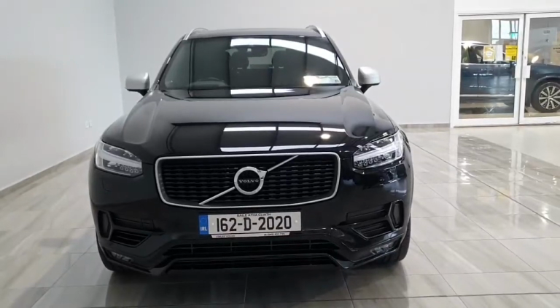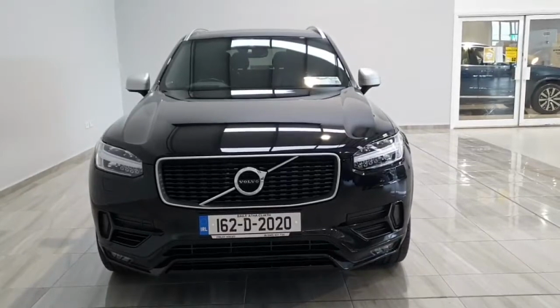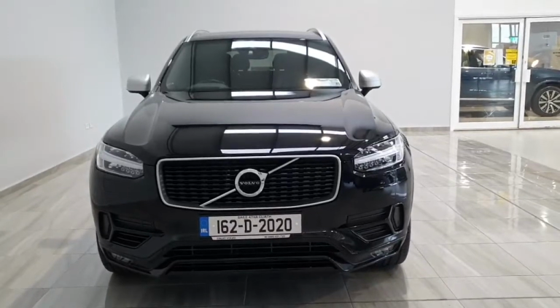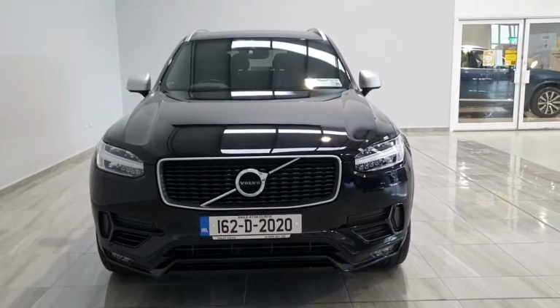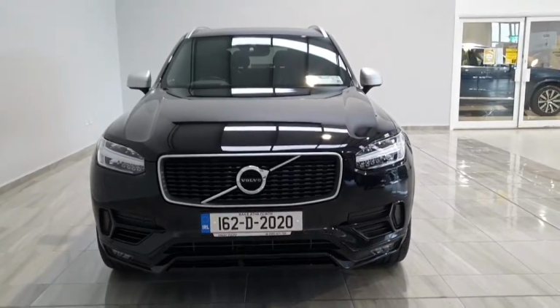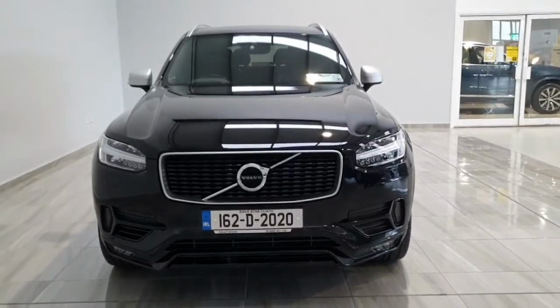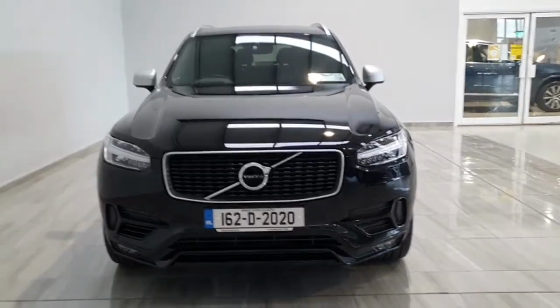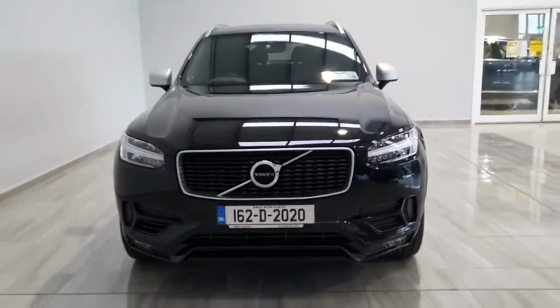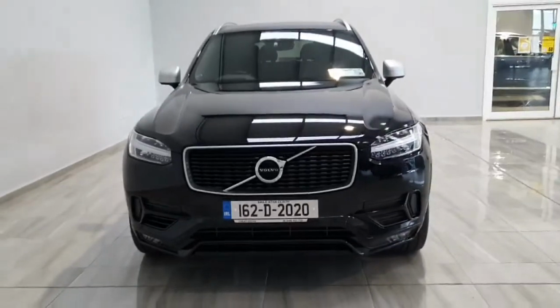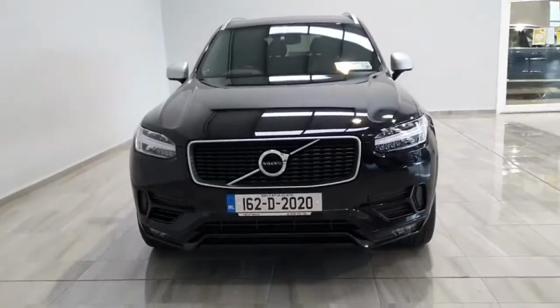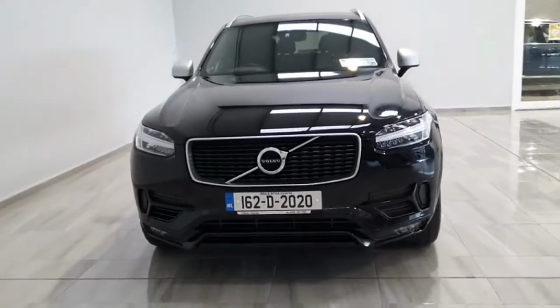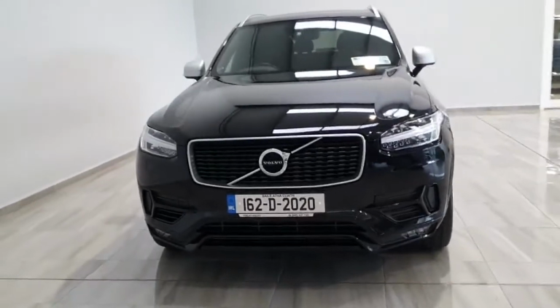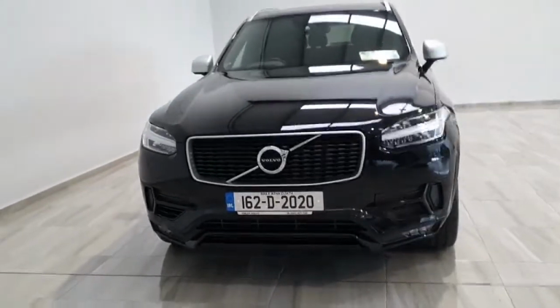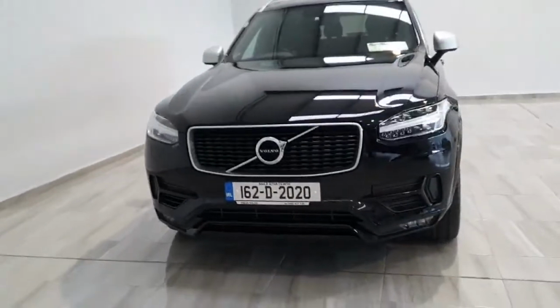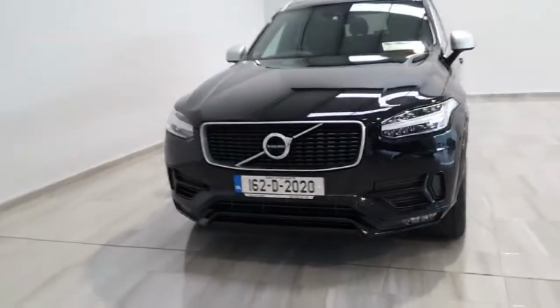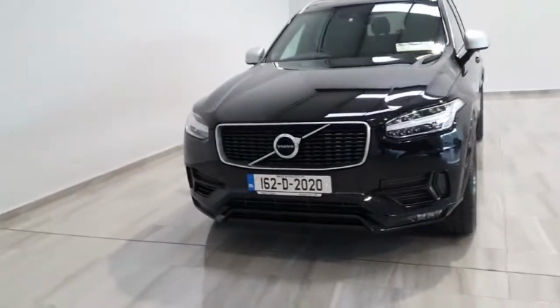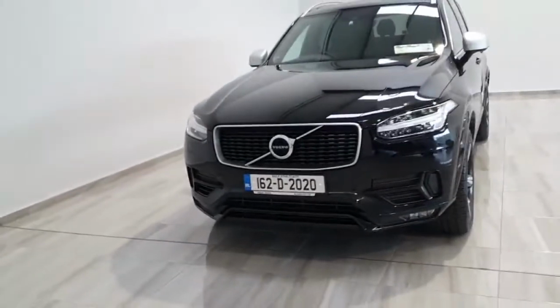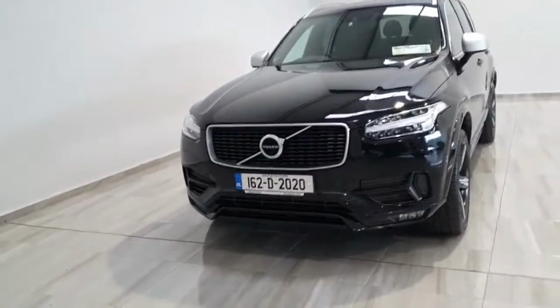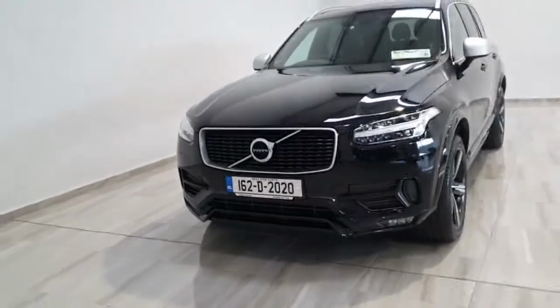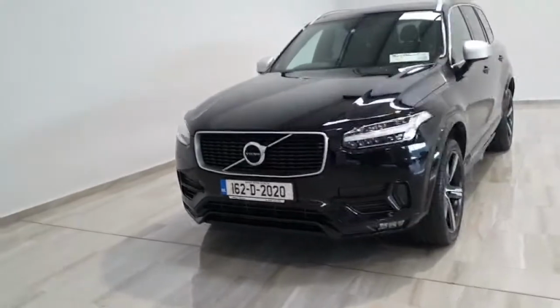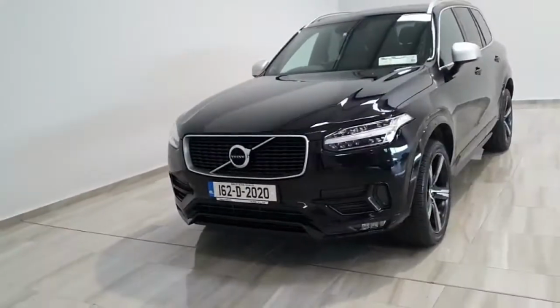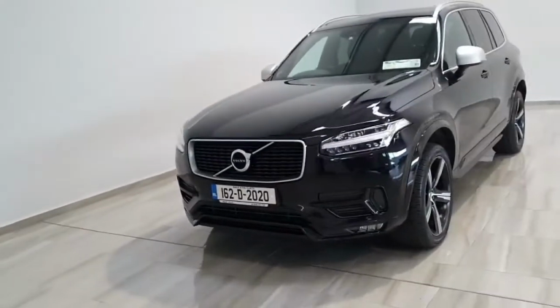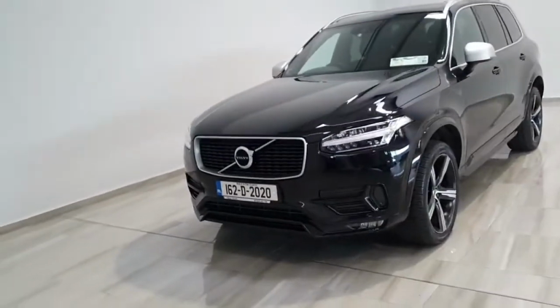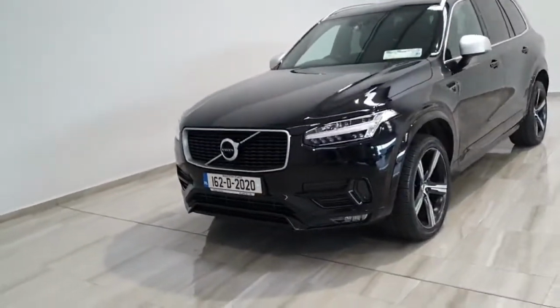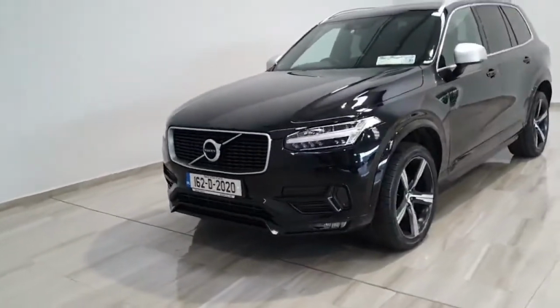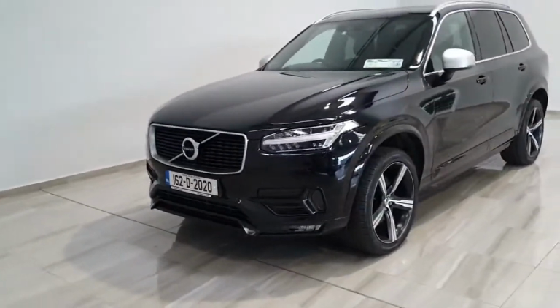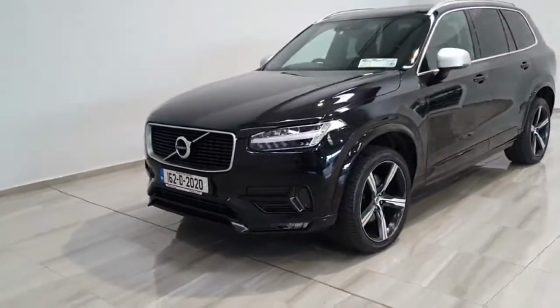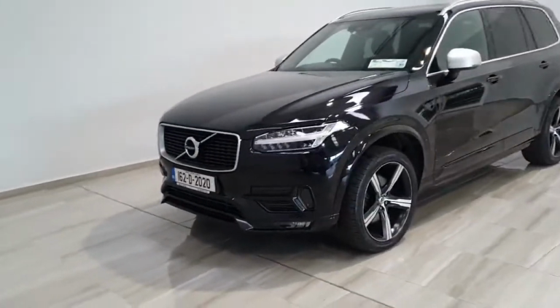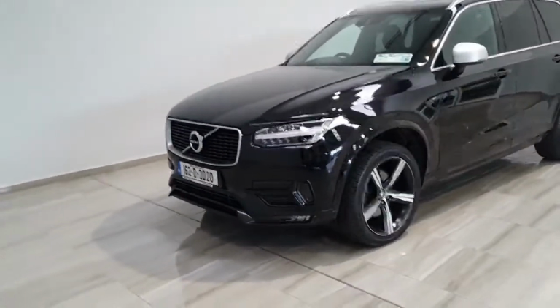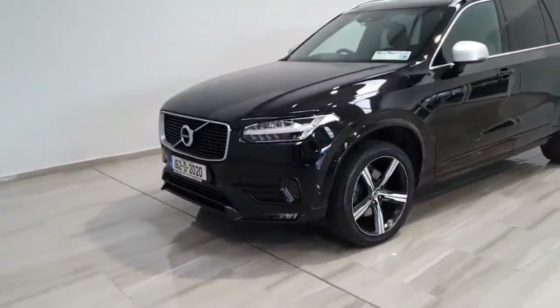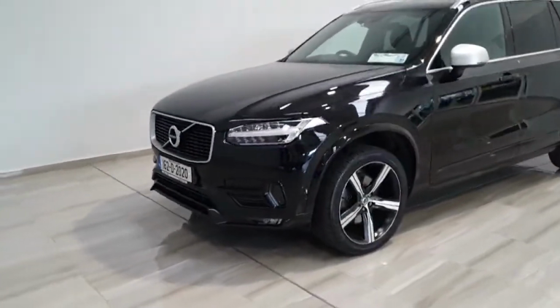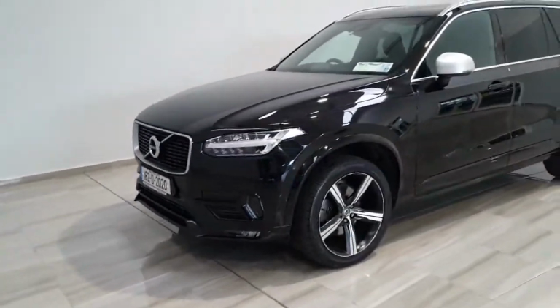Hello and welcome to Philly Moto Group. Today we're showing you around our 2016 black Volvo XC90 D4 R-Design.